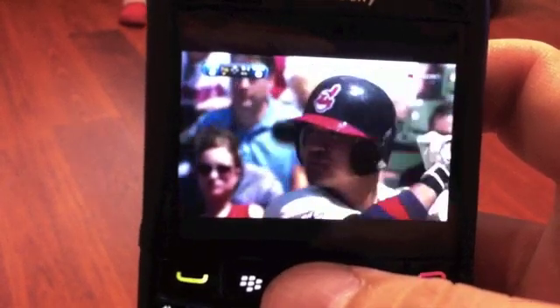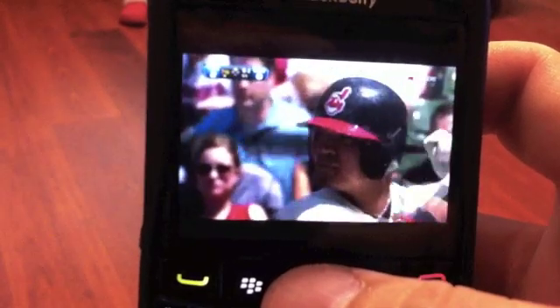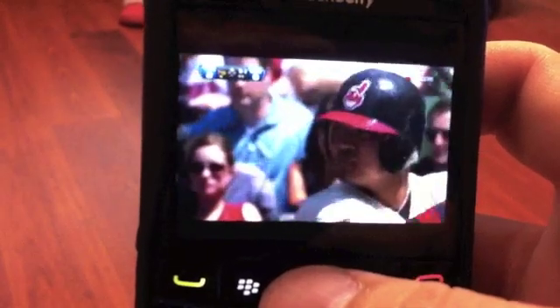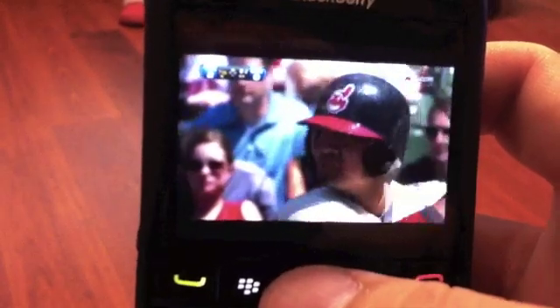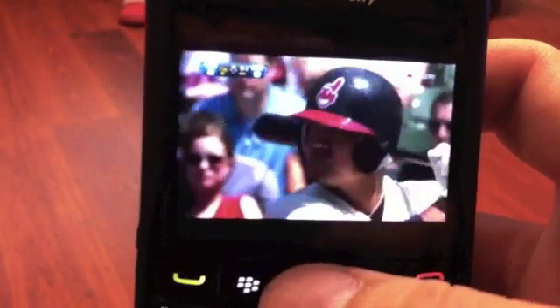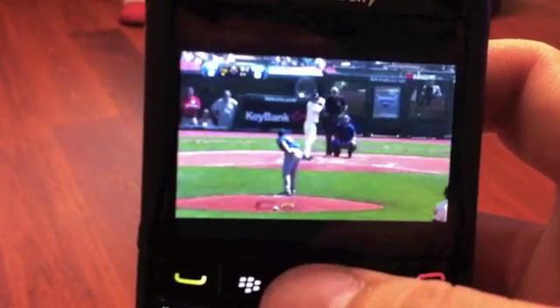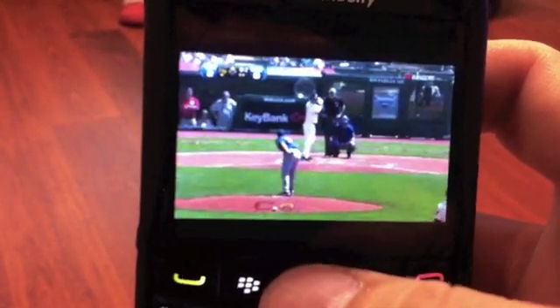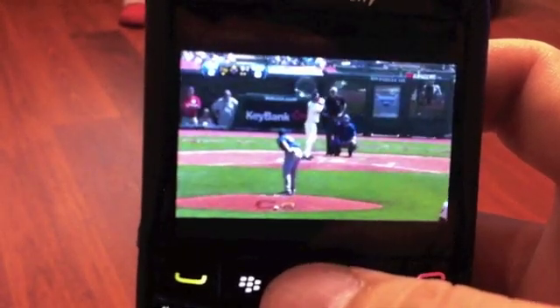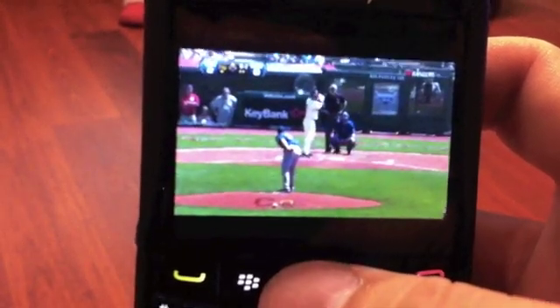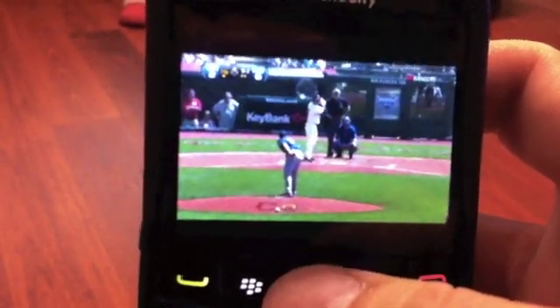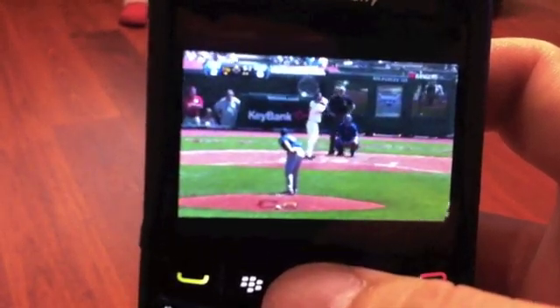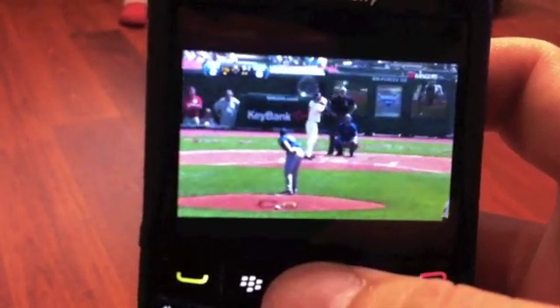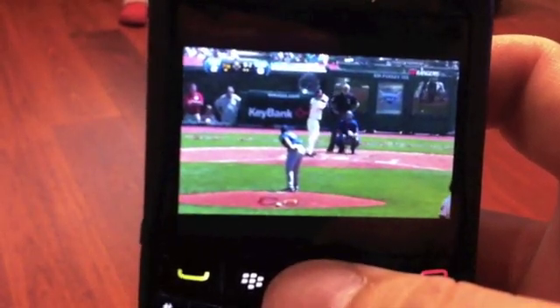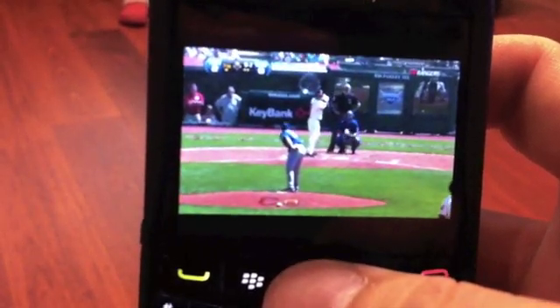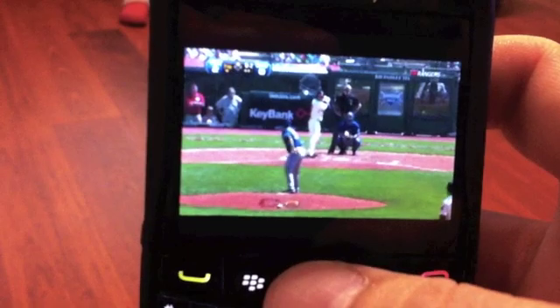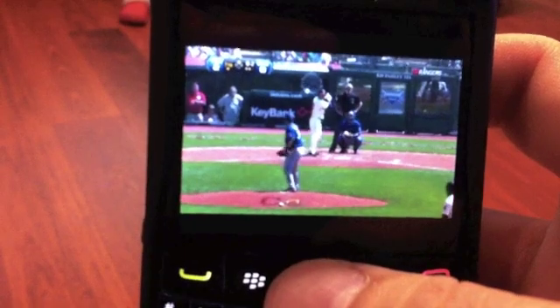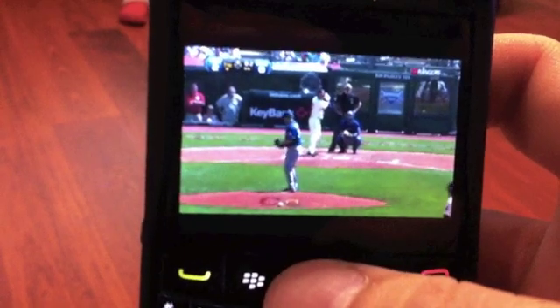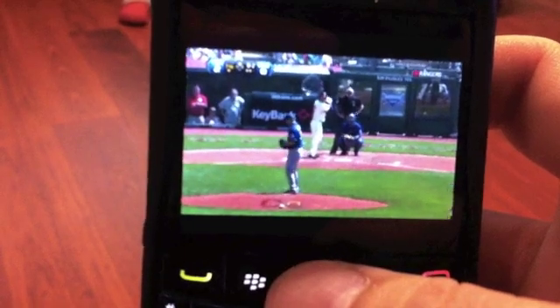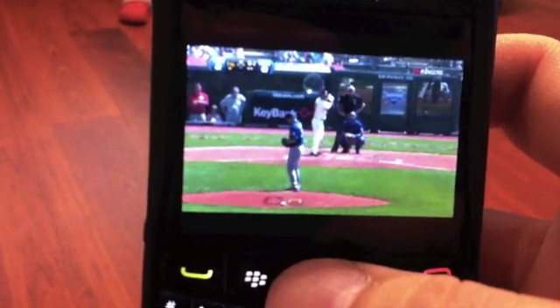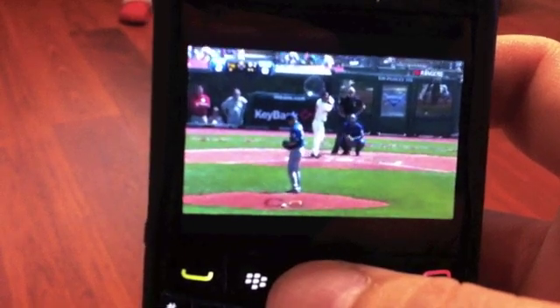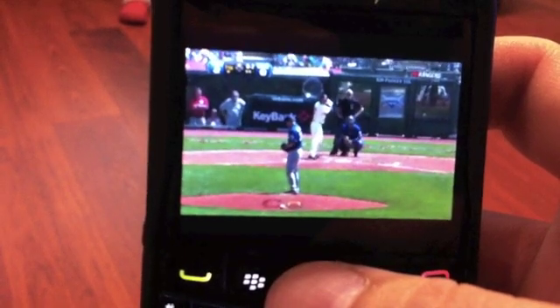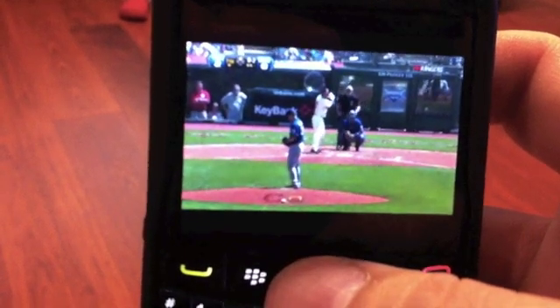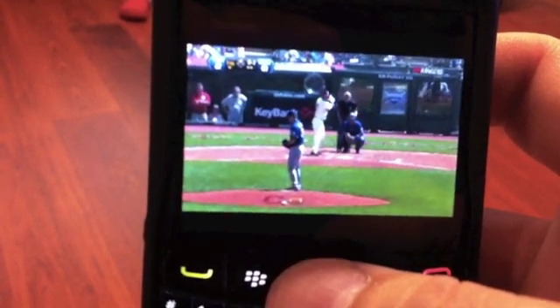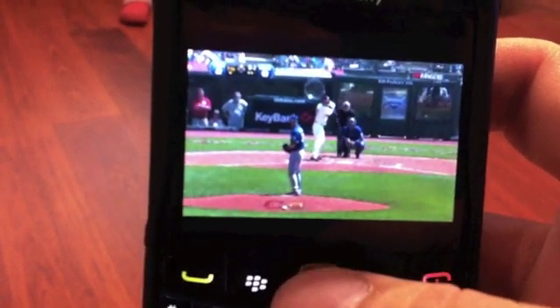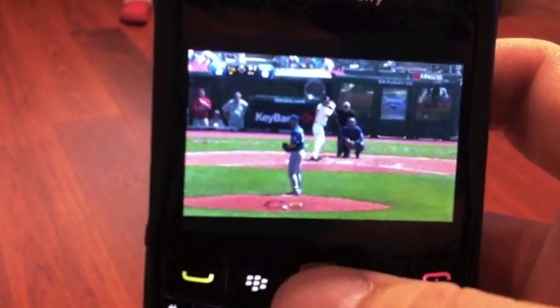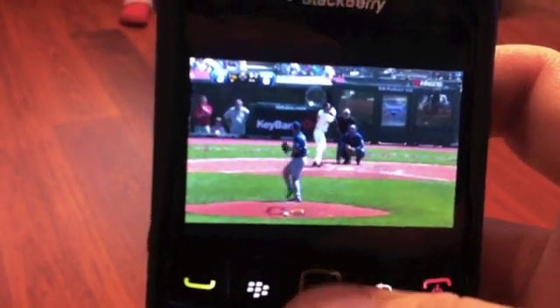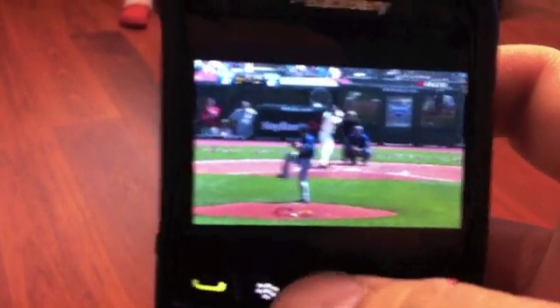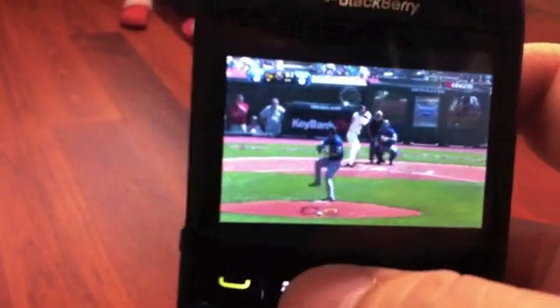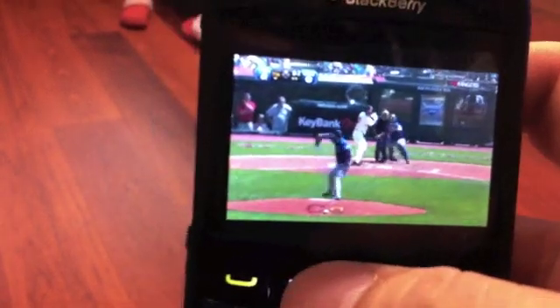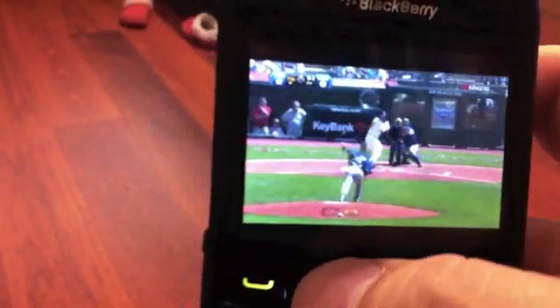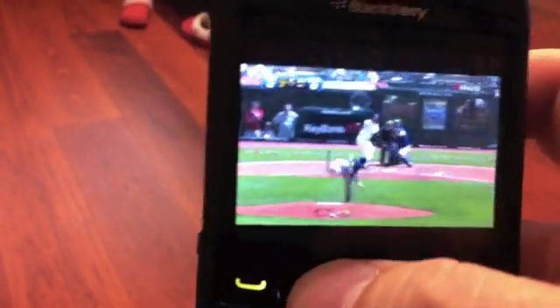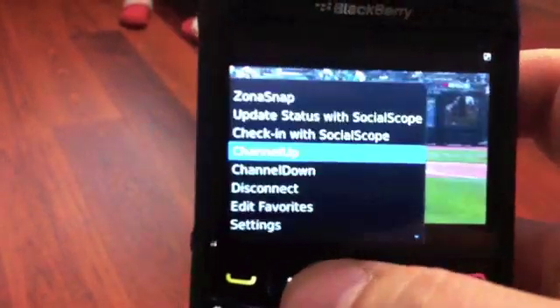I wouldn't suggest watching your everyday programming like this, but when you're out and about and you want to catch a quick ball game or something real quick, it will work.